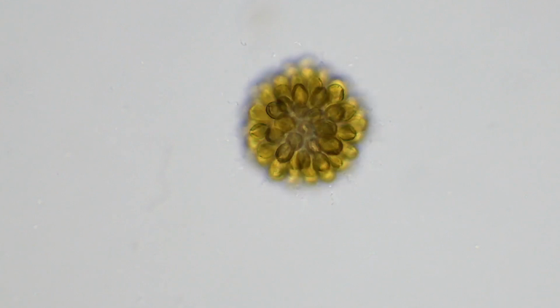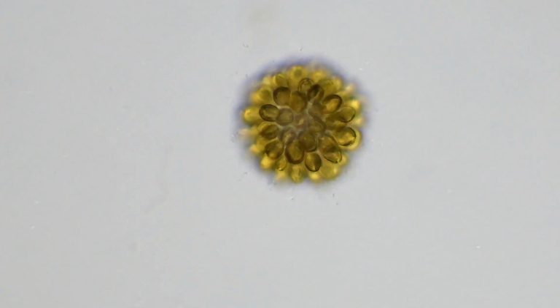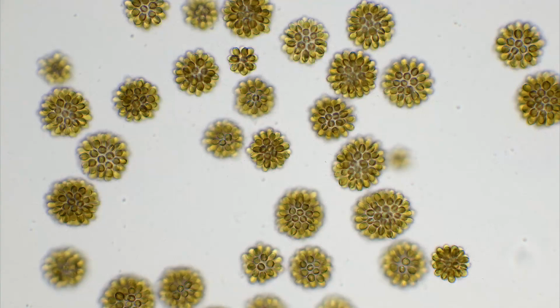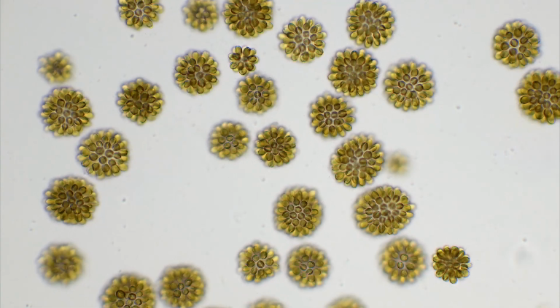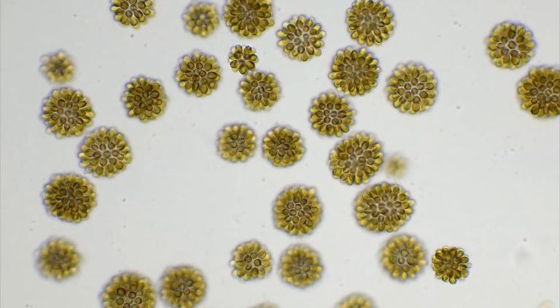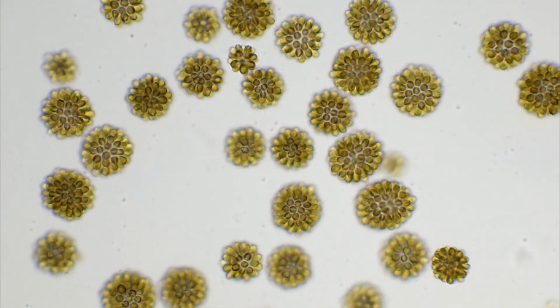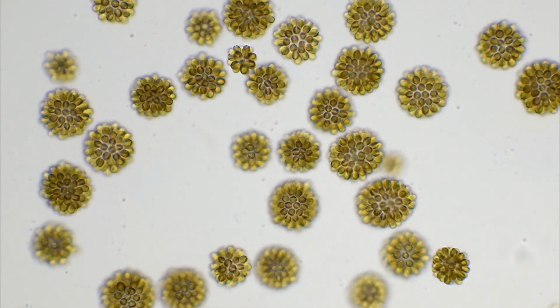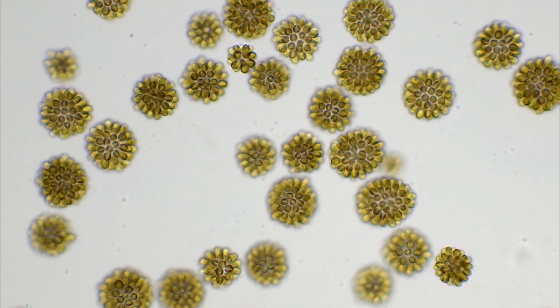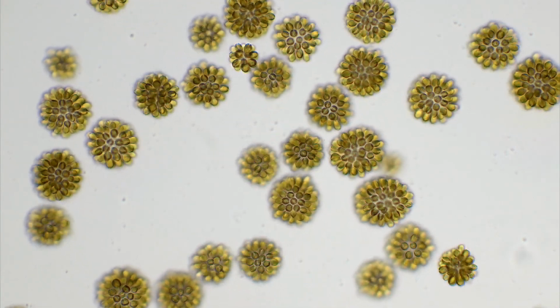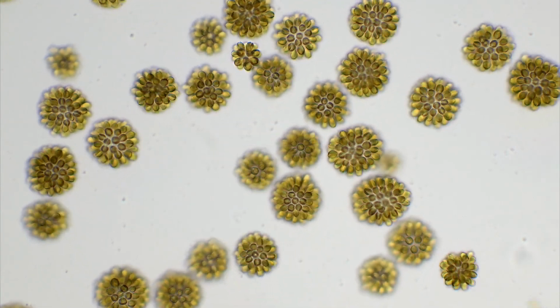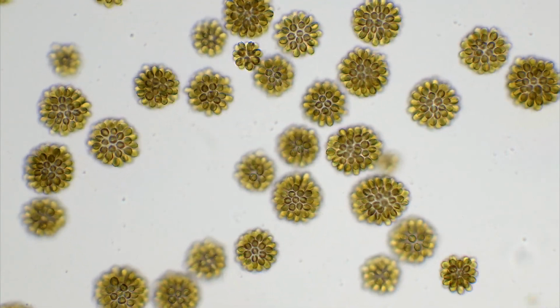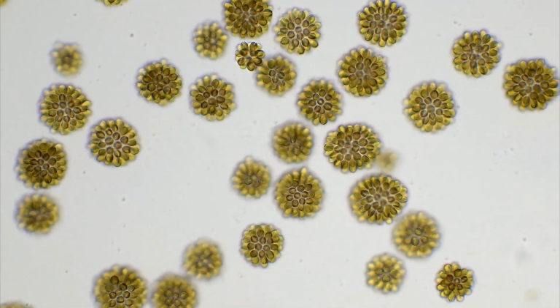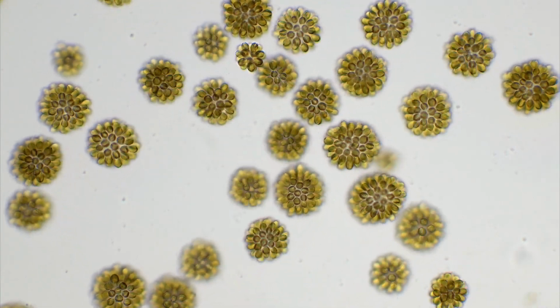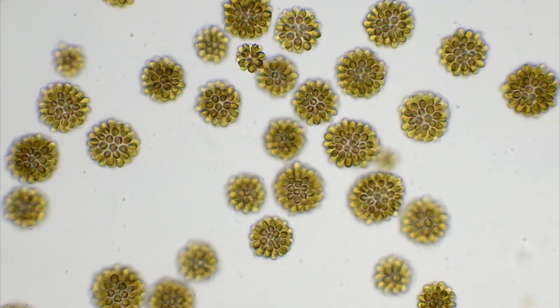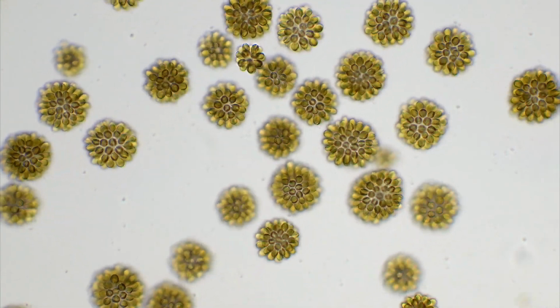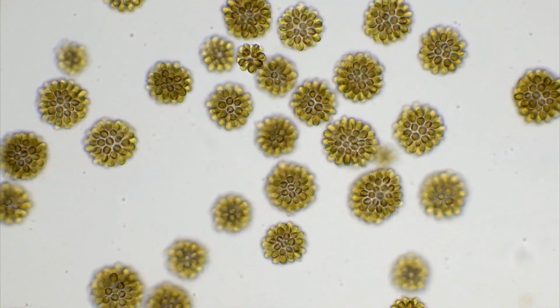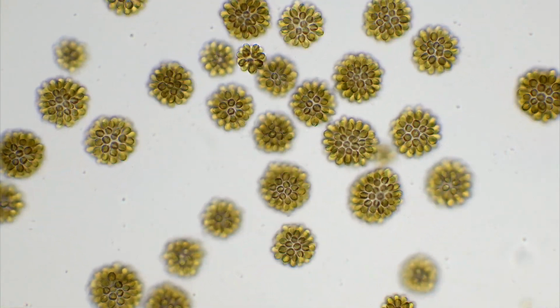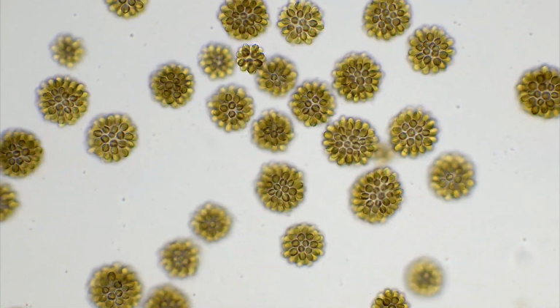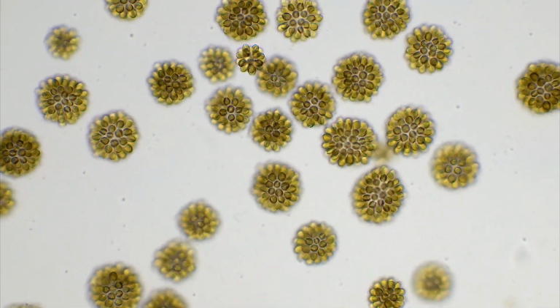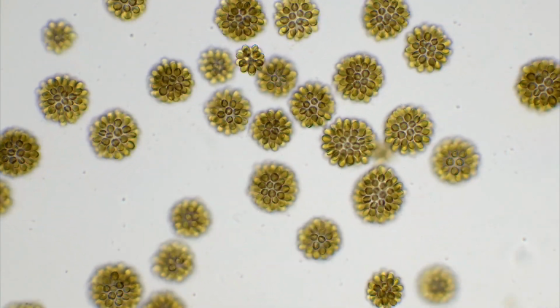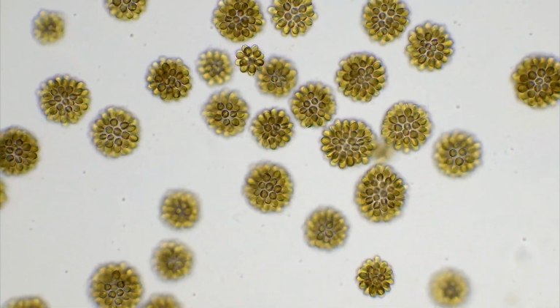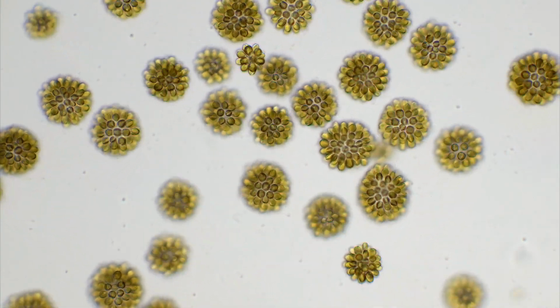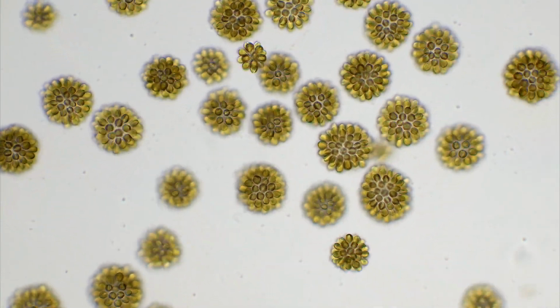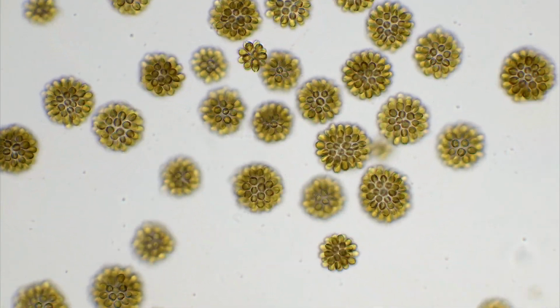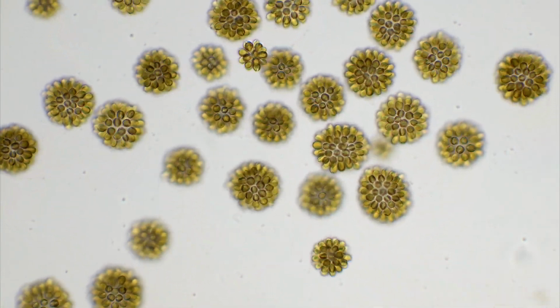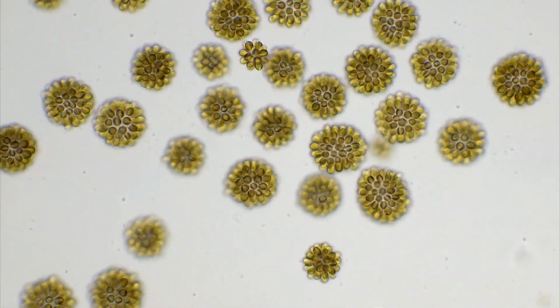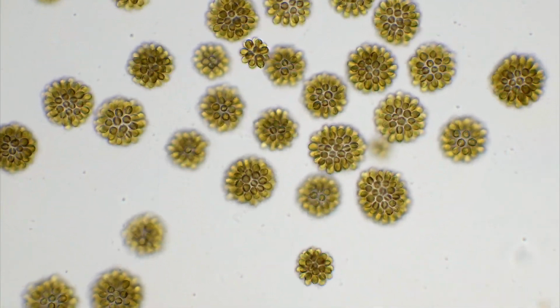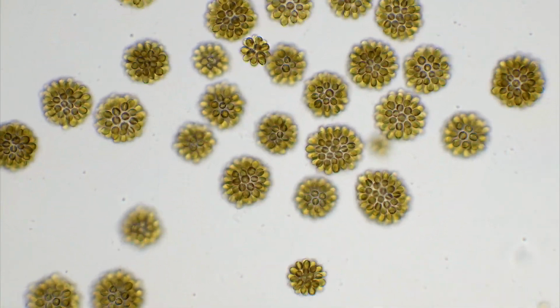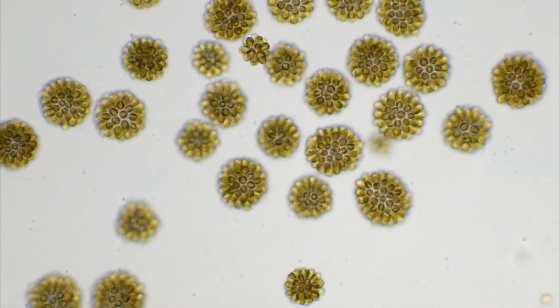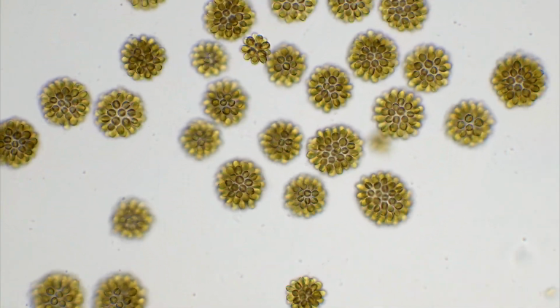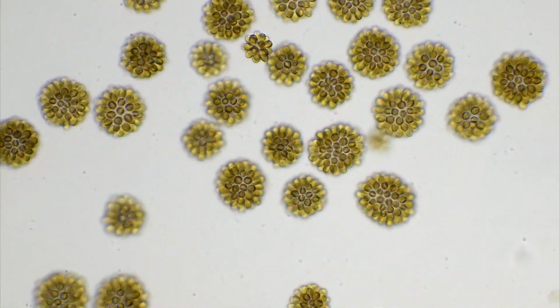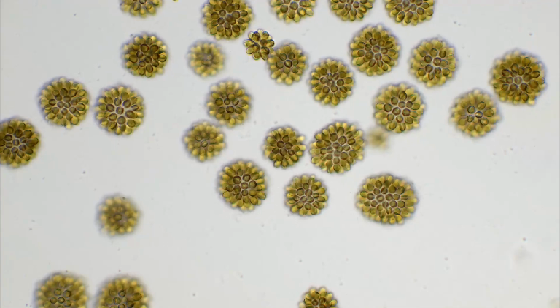But in spring and fall when the water is cold, massive blooms of the Synura colonies can occur, like here.